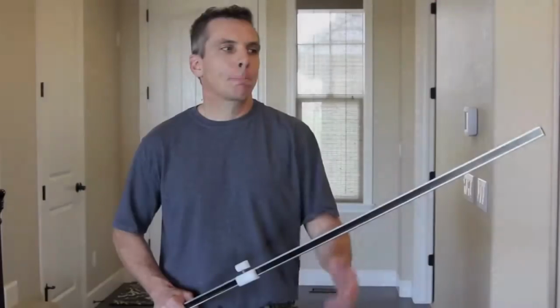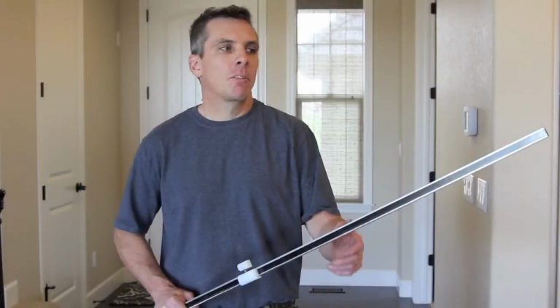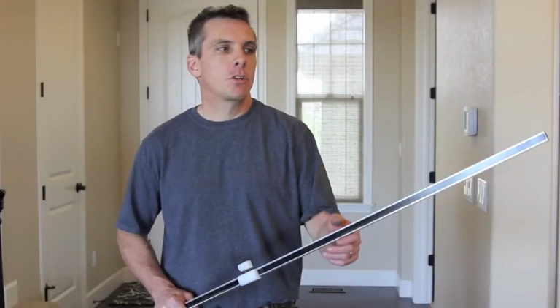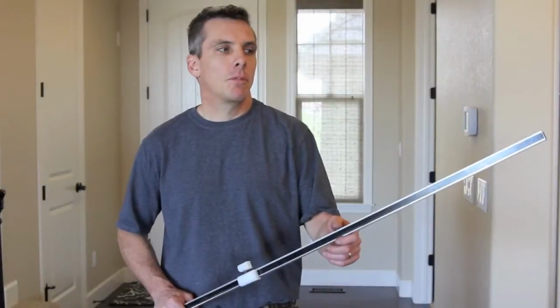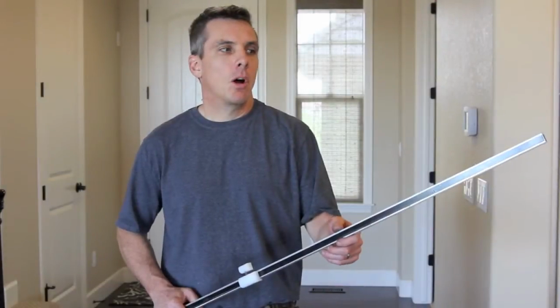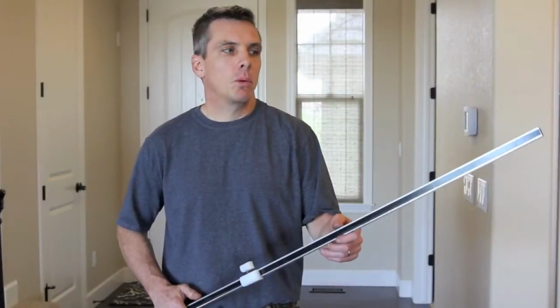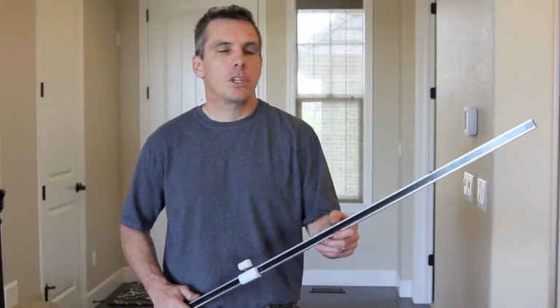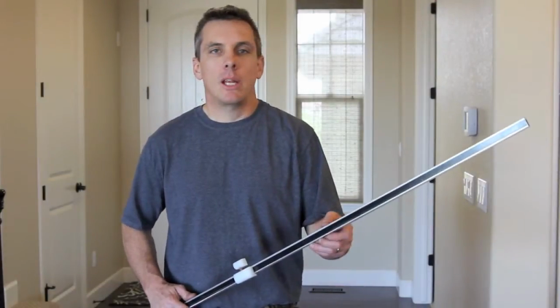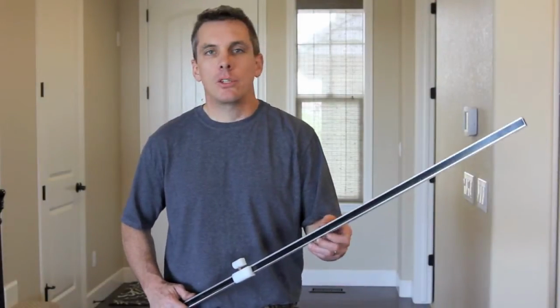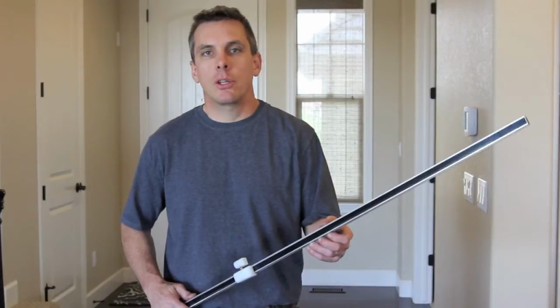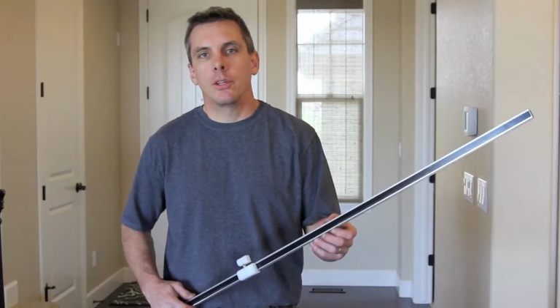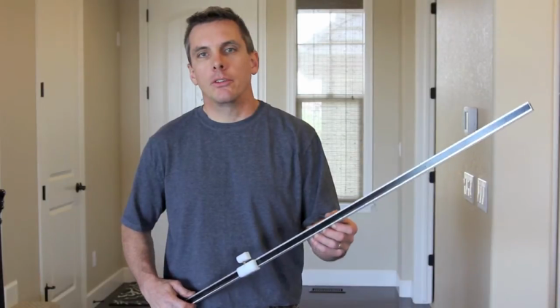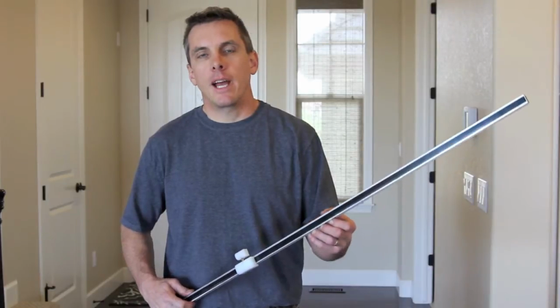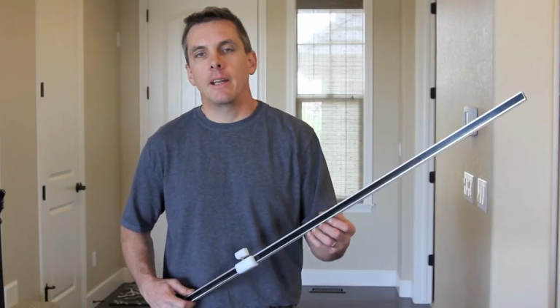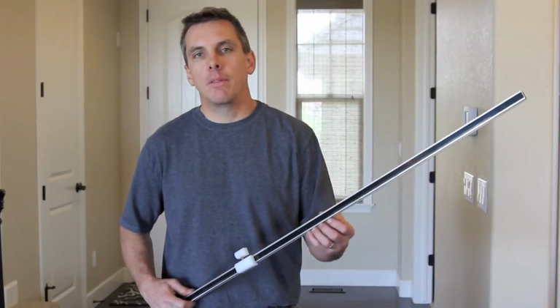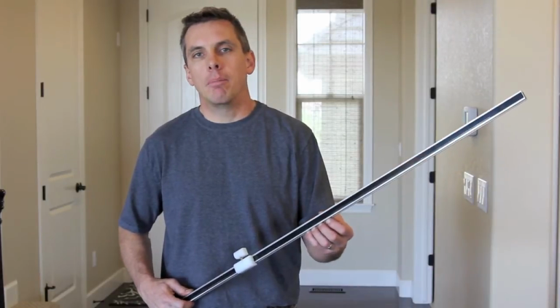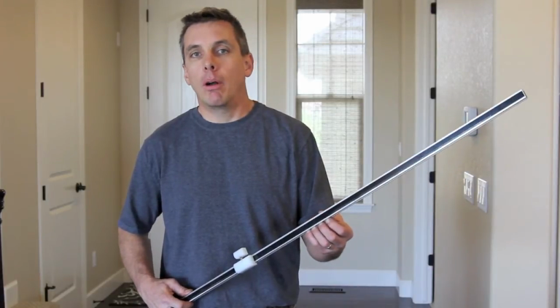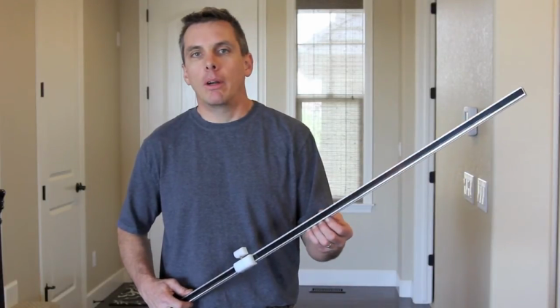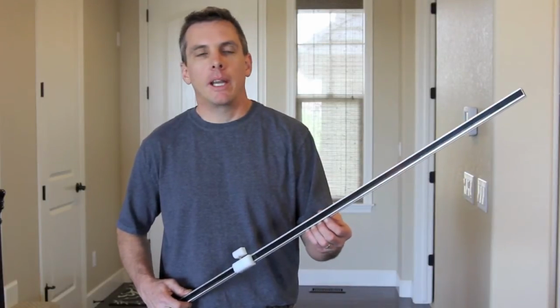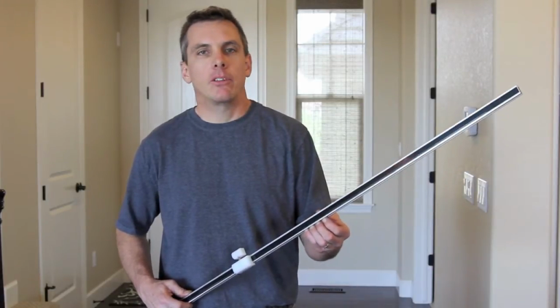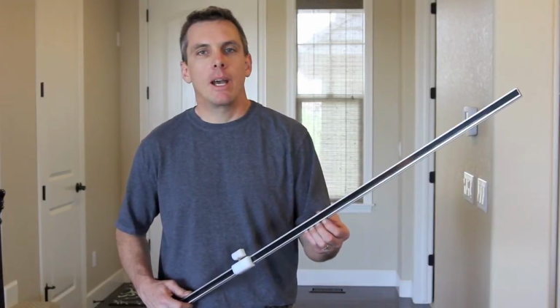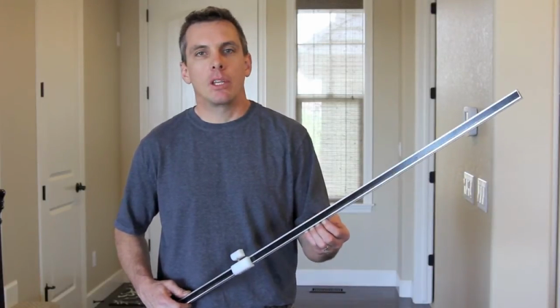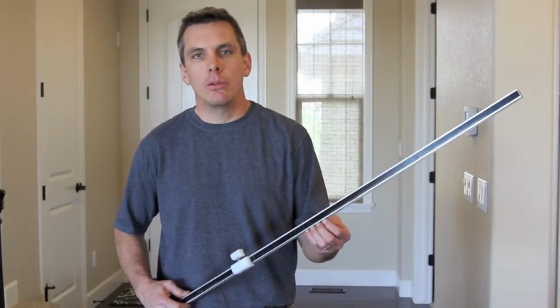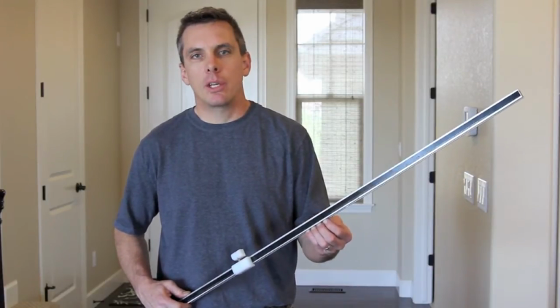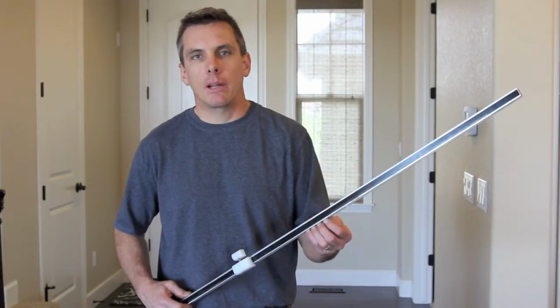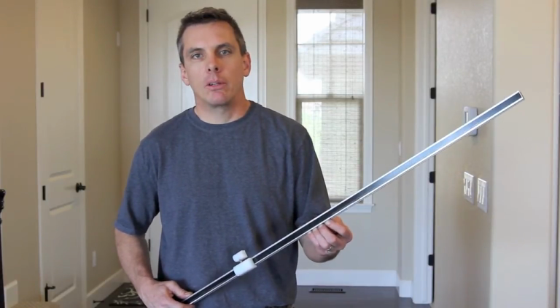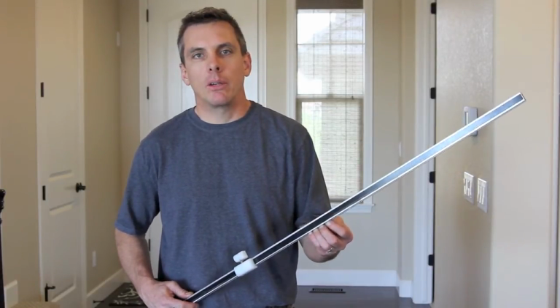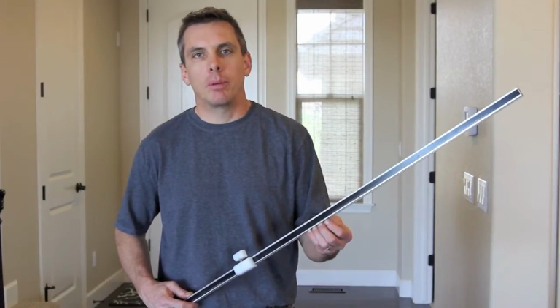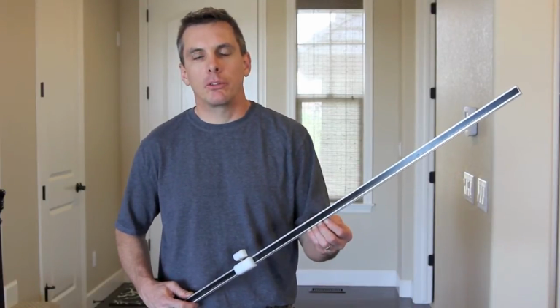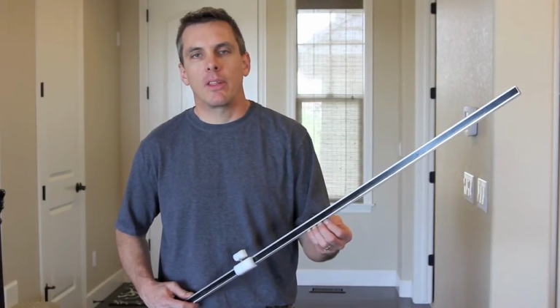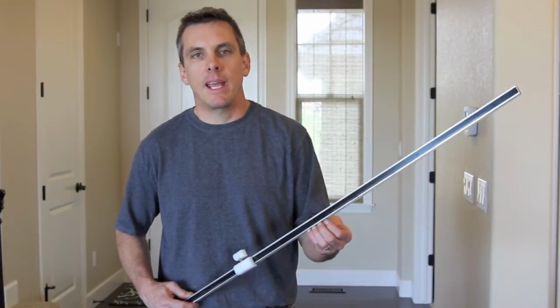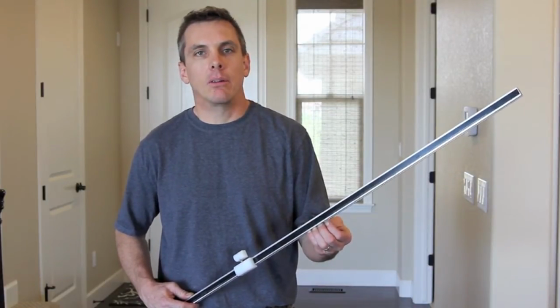First of all, we changed the design of the bar and it's now a U-channel as opposed to the angle.